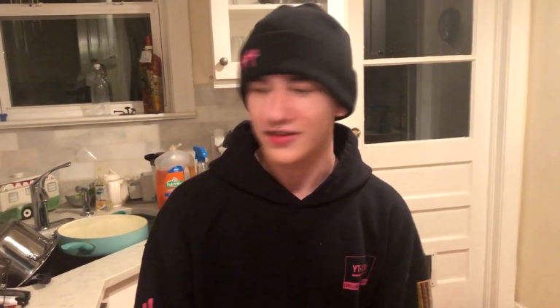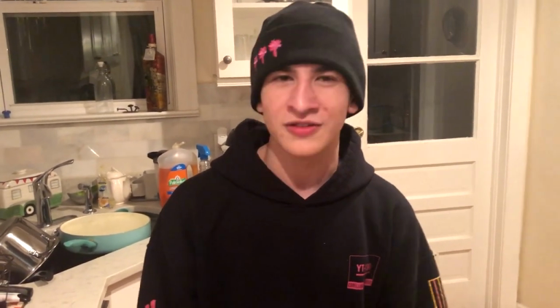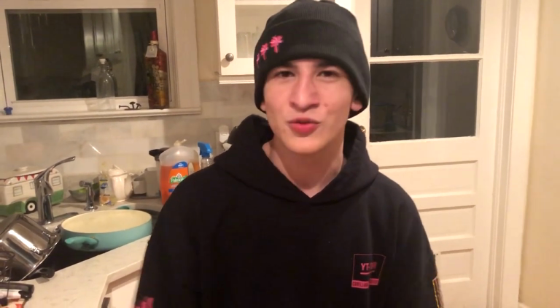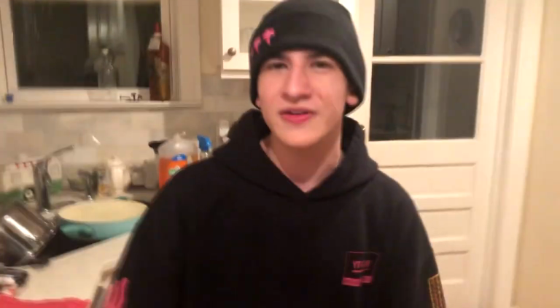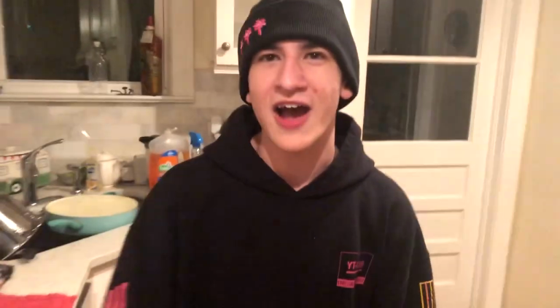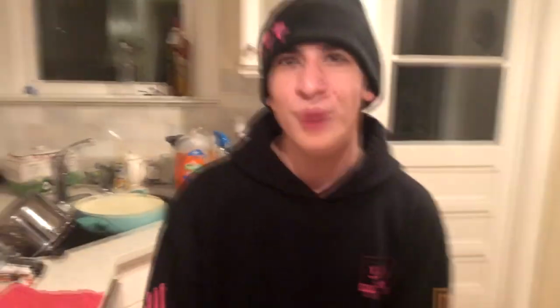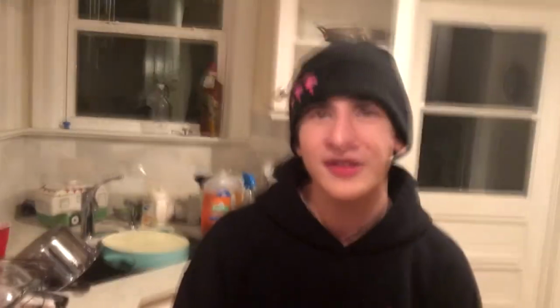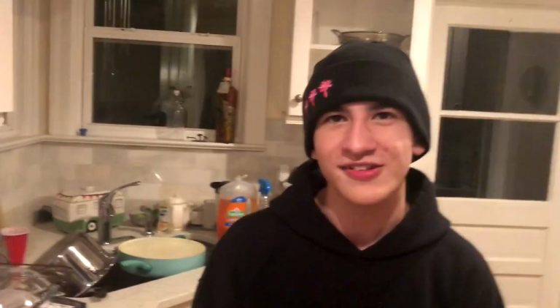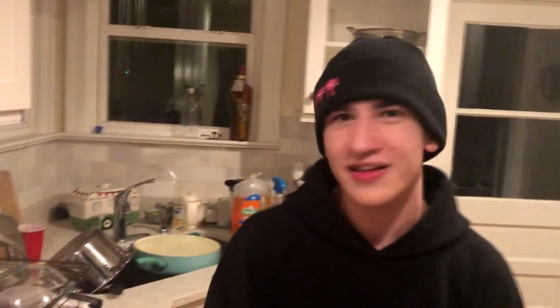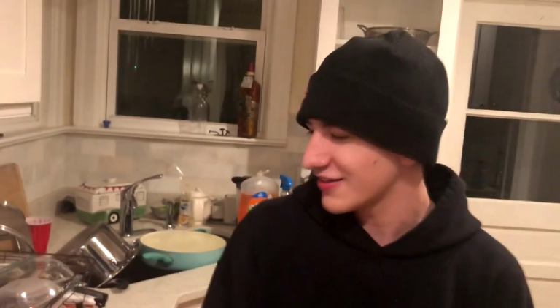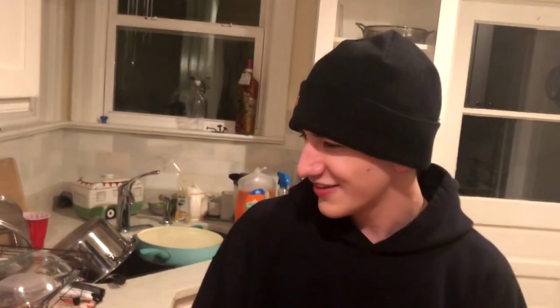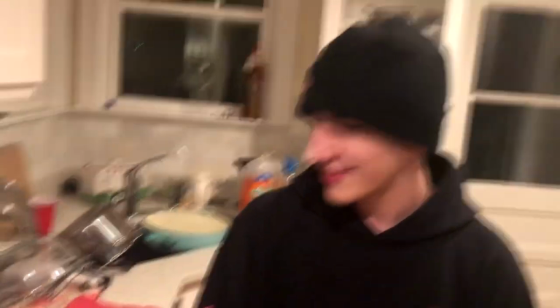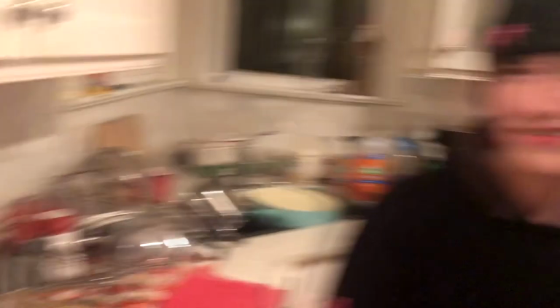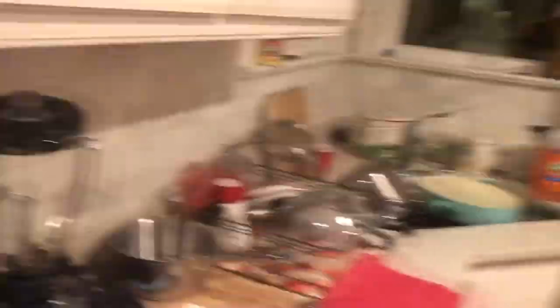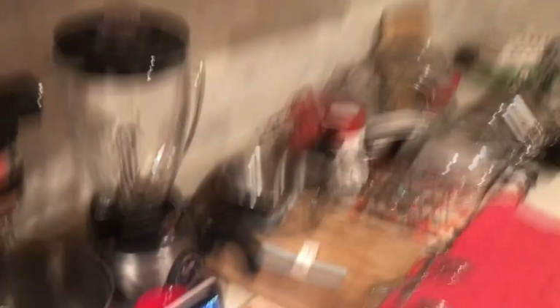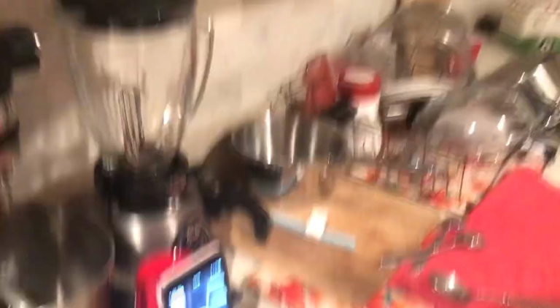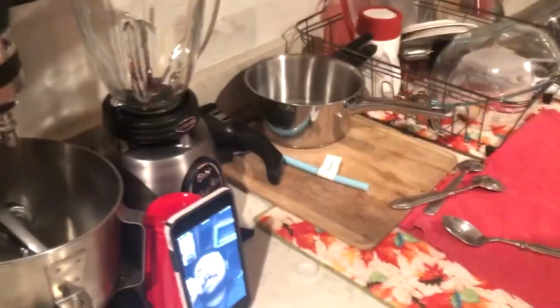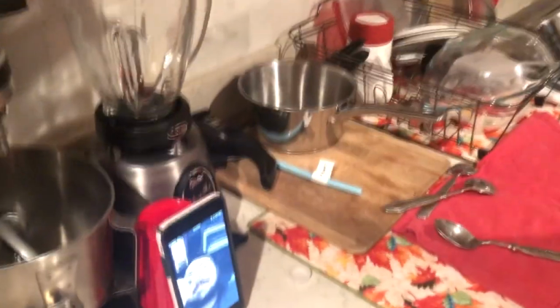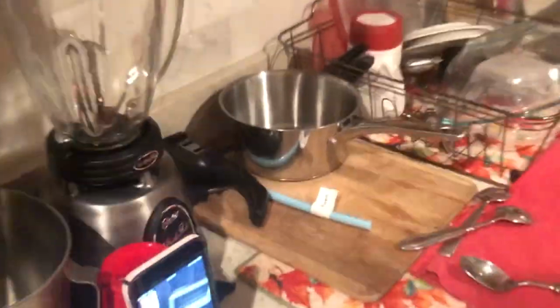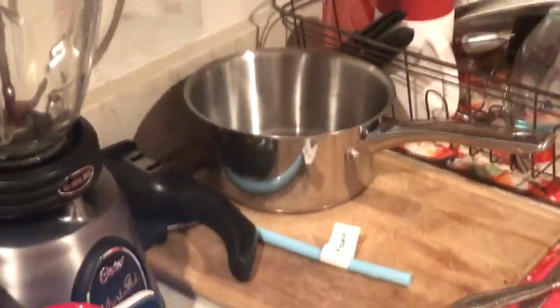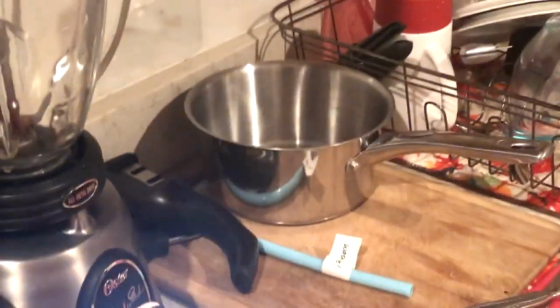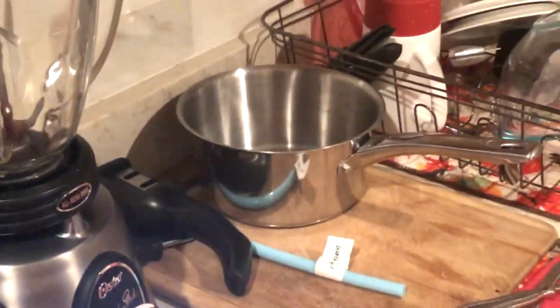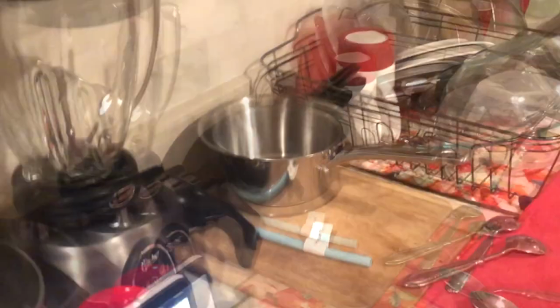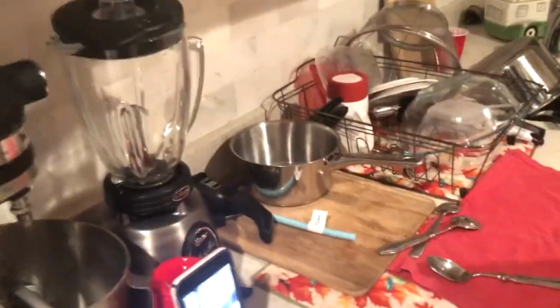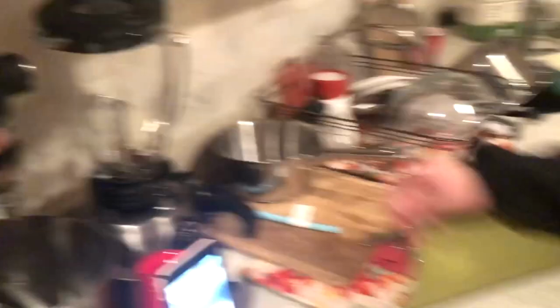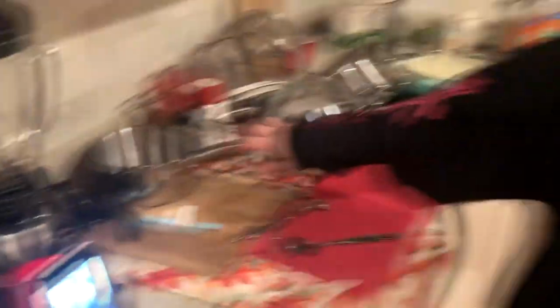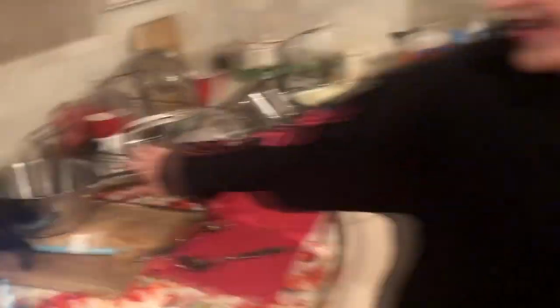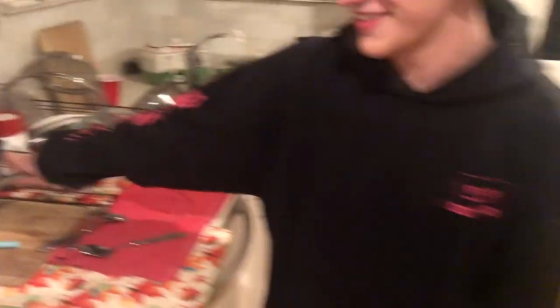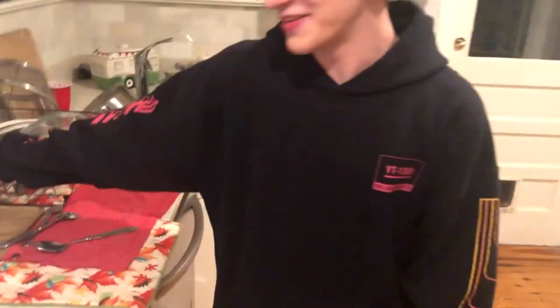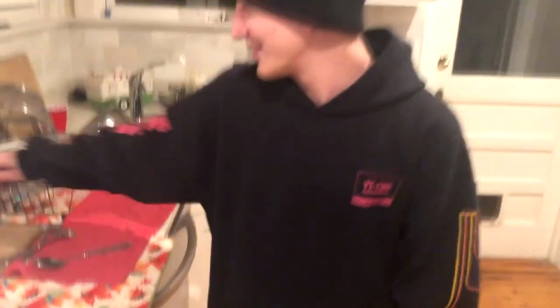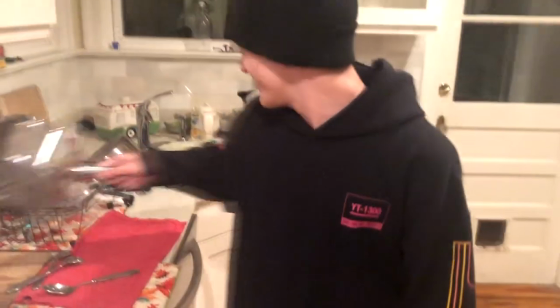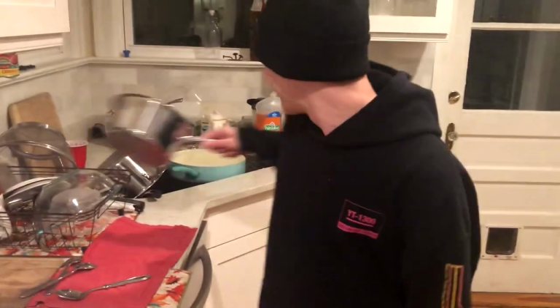Do we even have pots? You're looking at a pot right there. Bro, you don't even have a fork. You don't even have a fork.